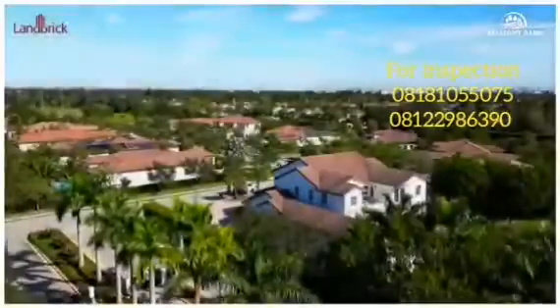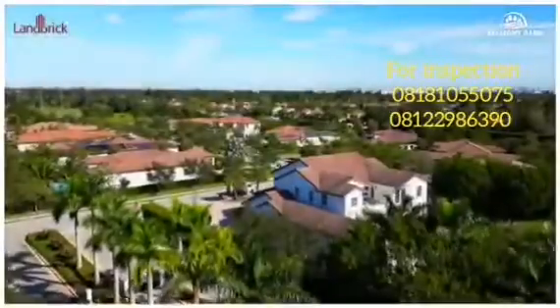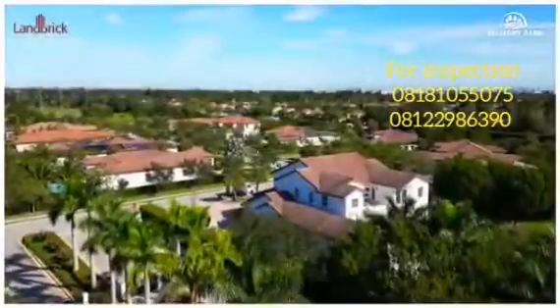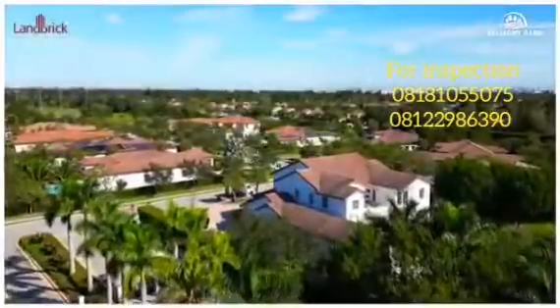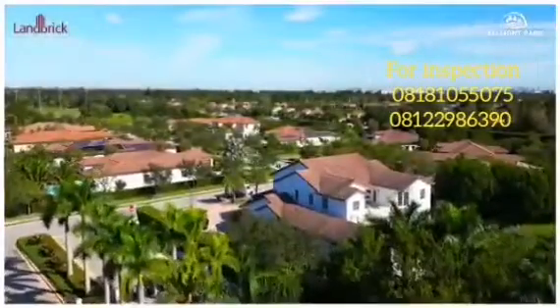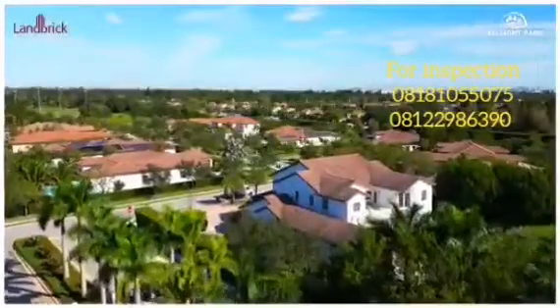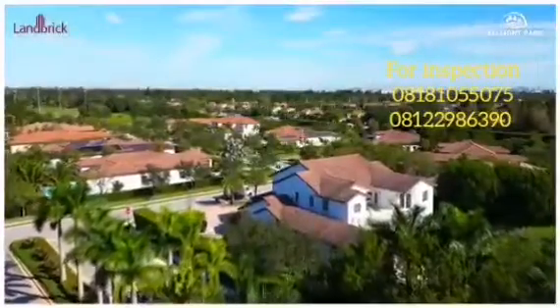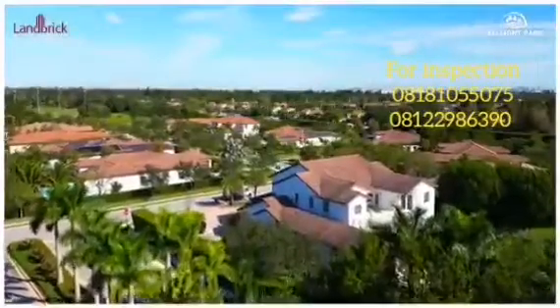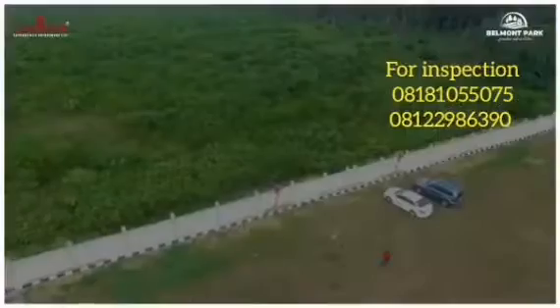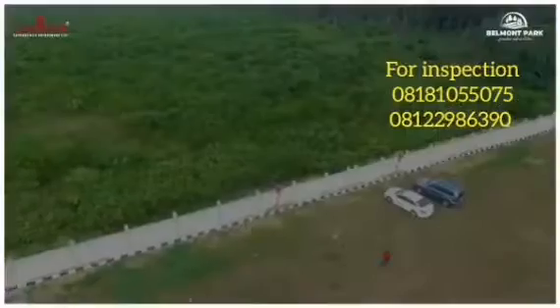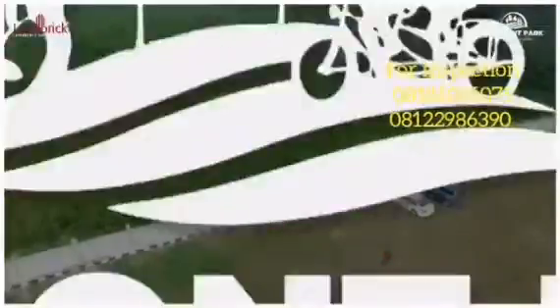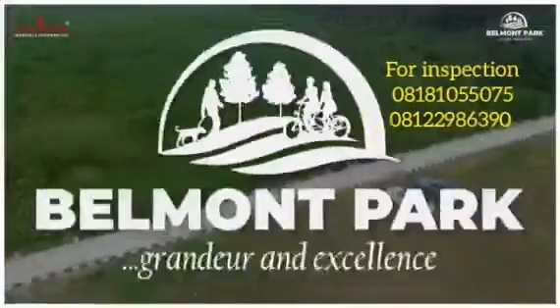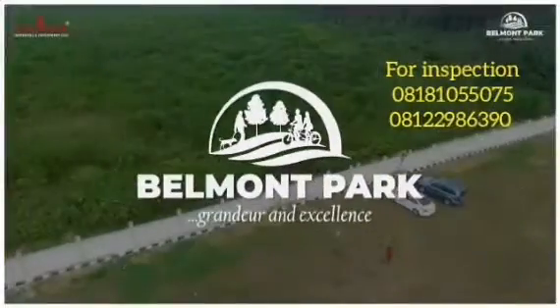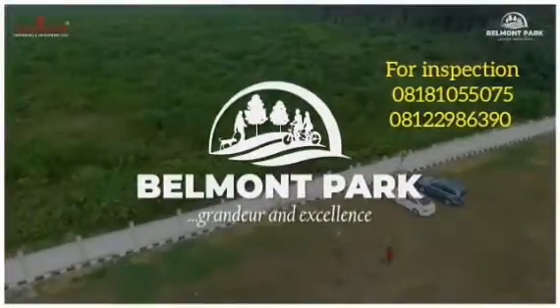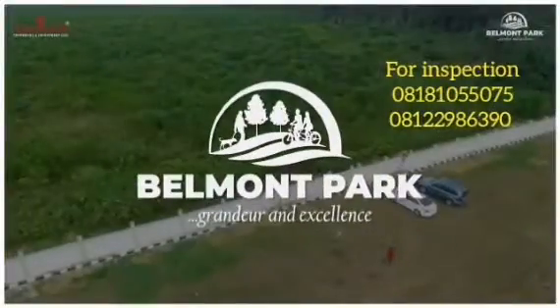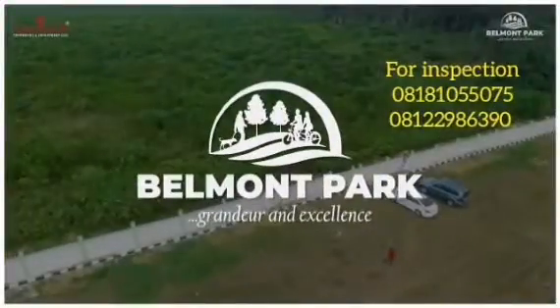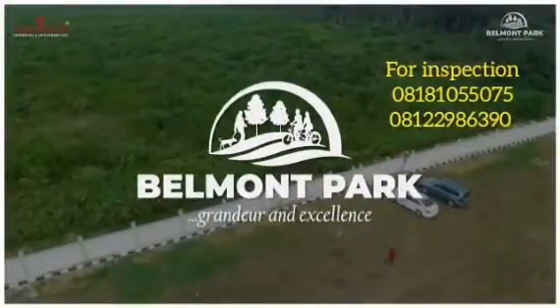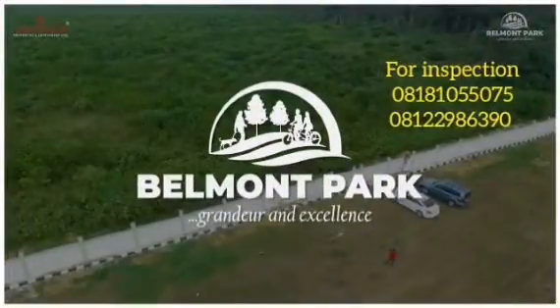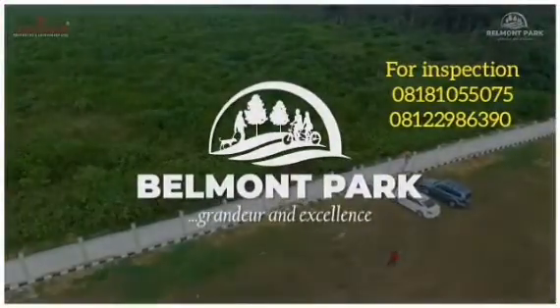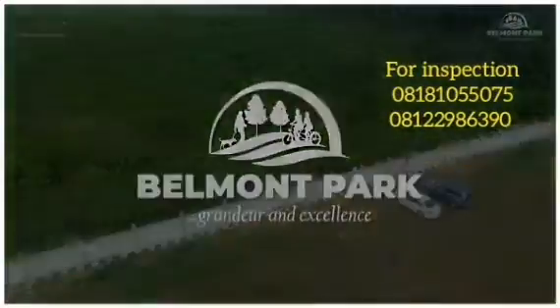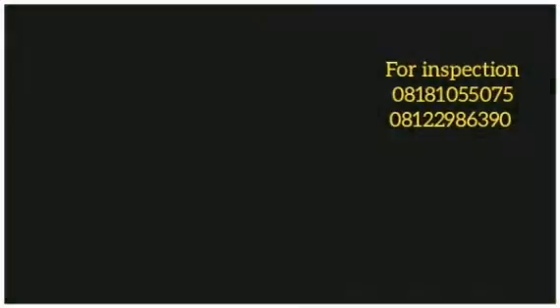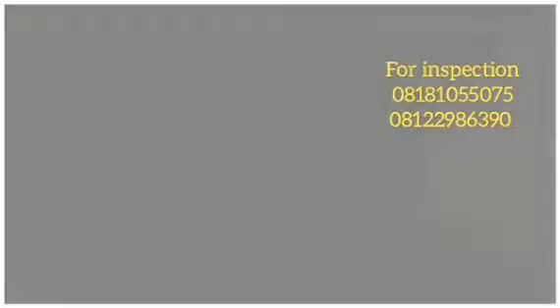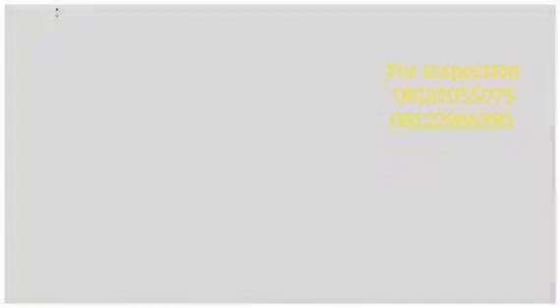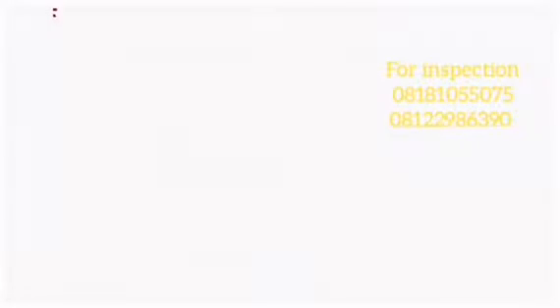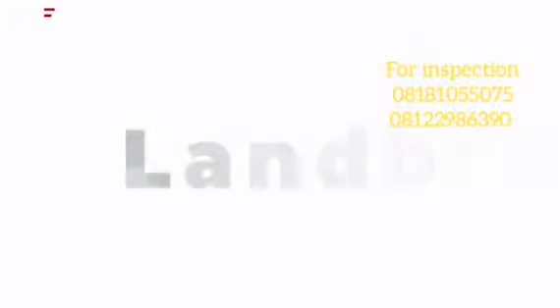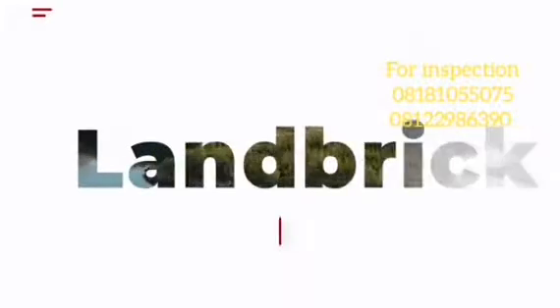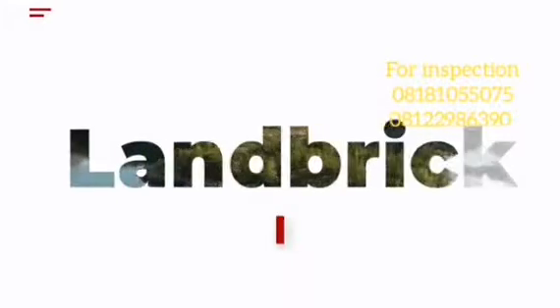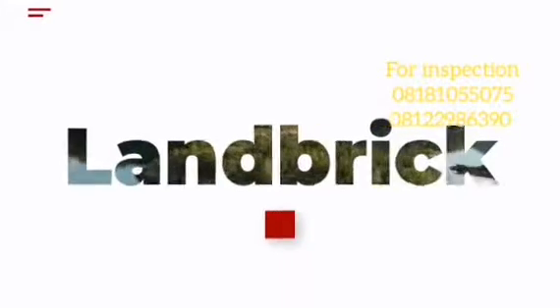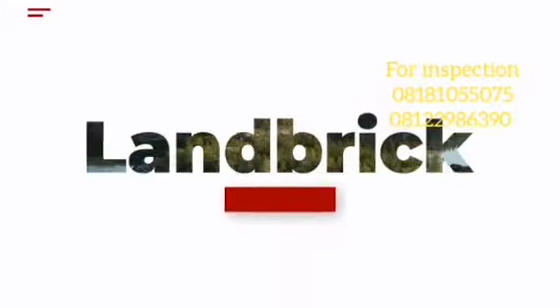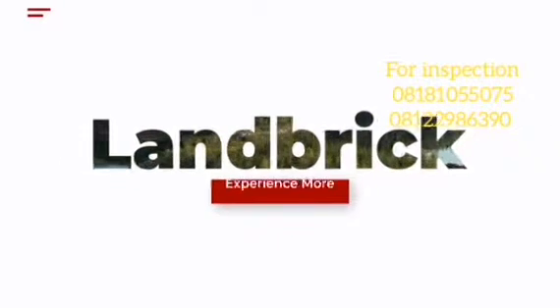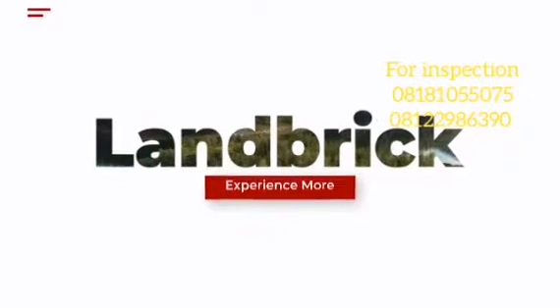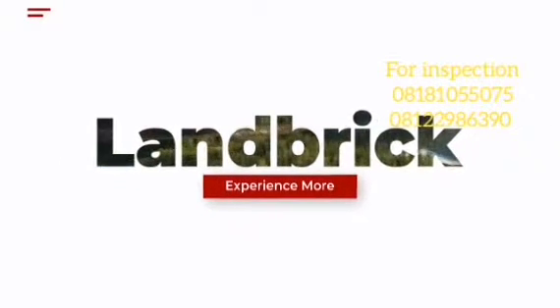Need a place to build memories? Belmont Park is the place. And with Landbridge, experience more.